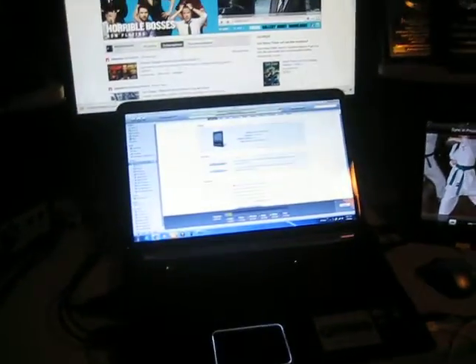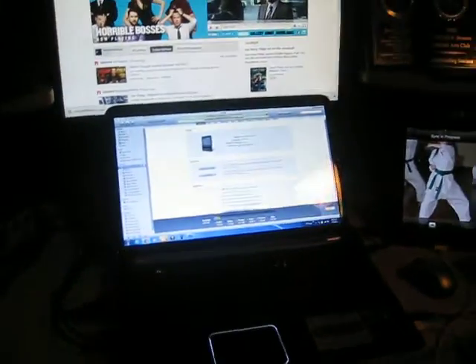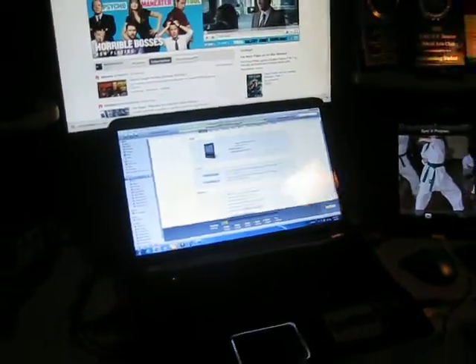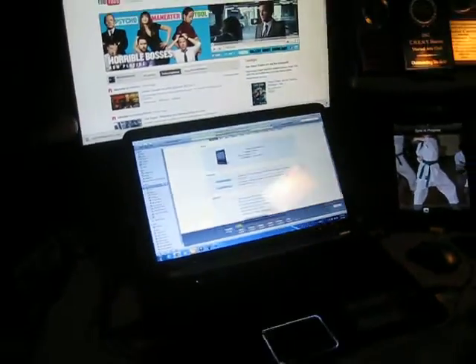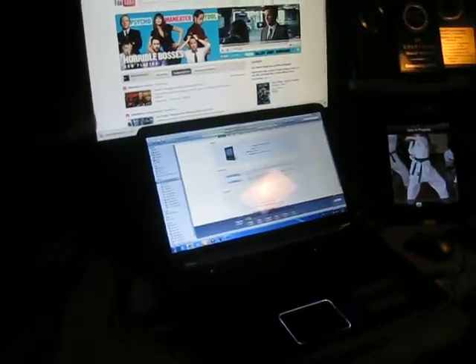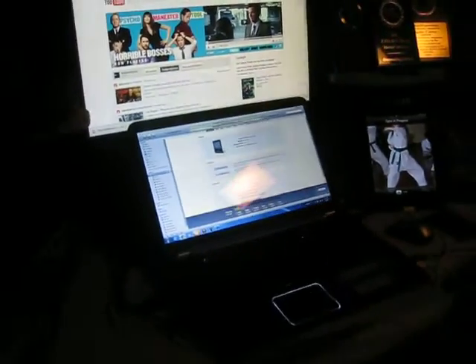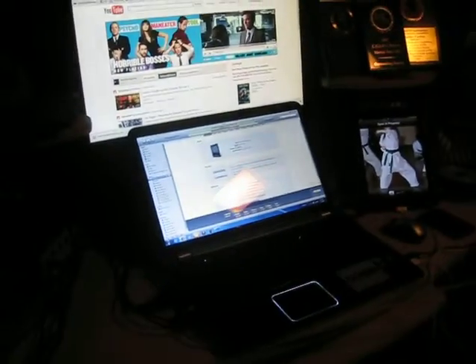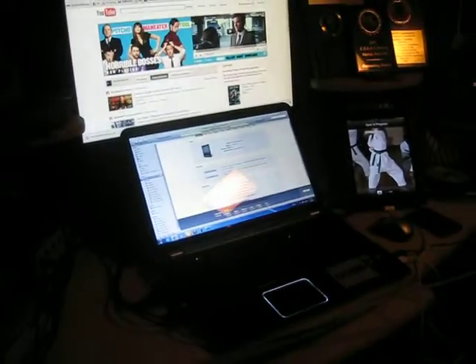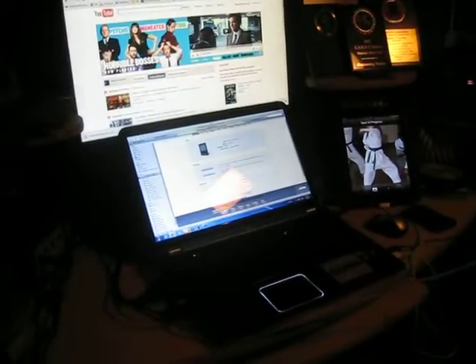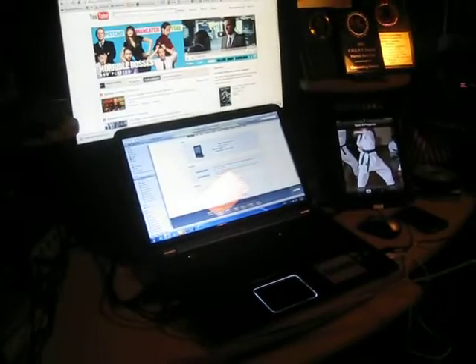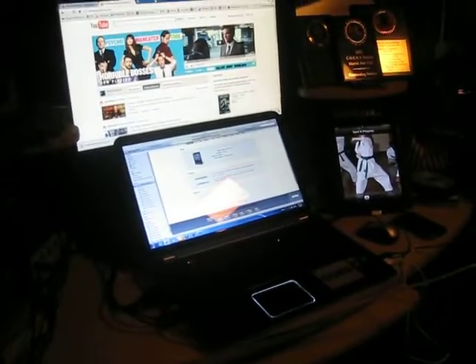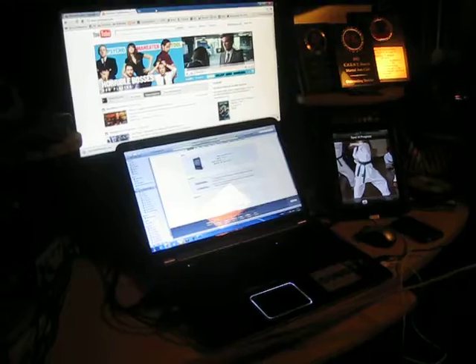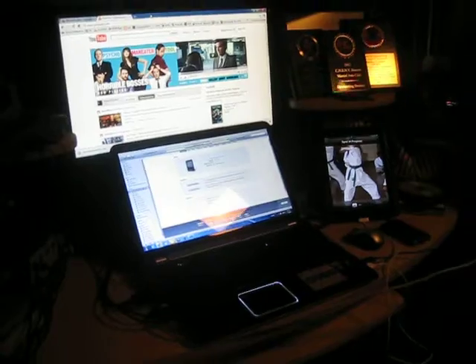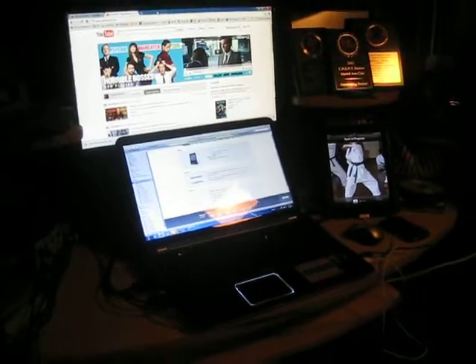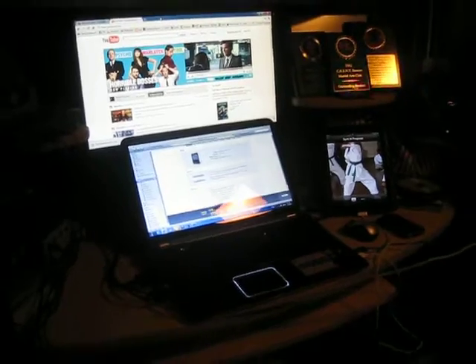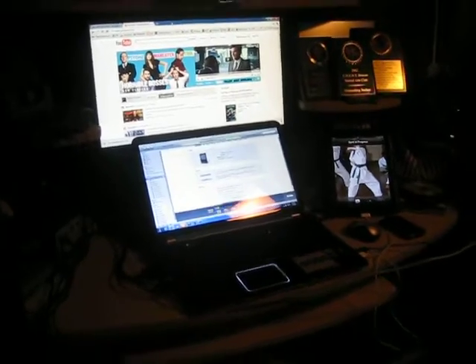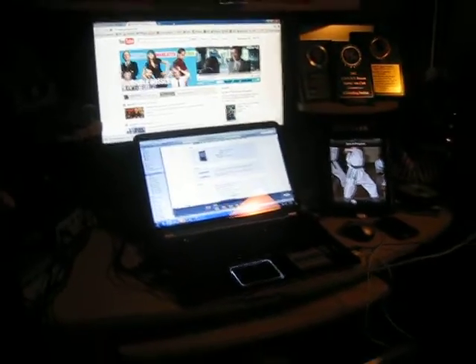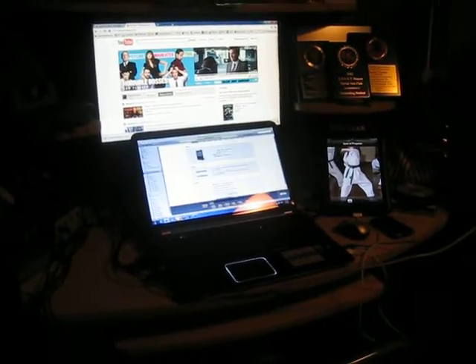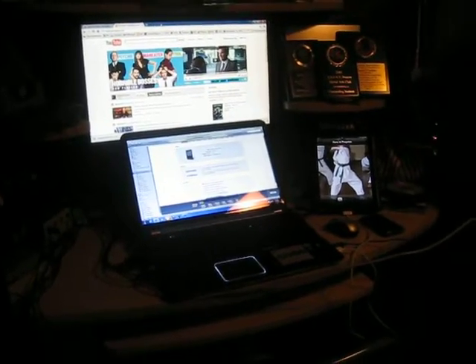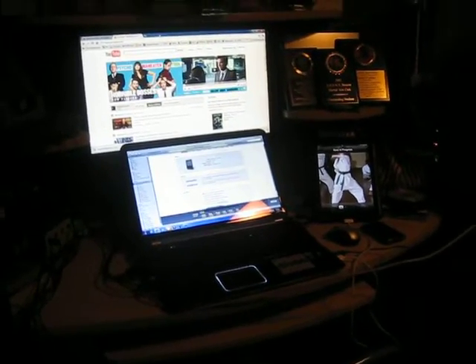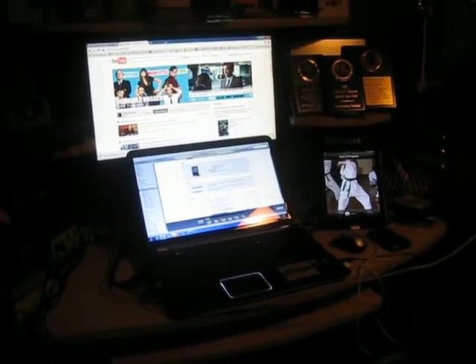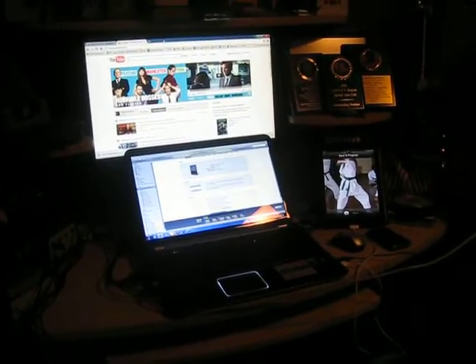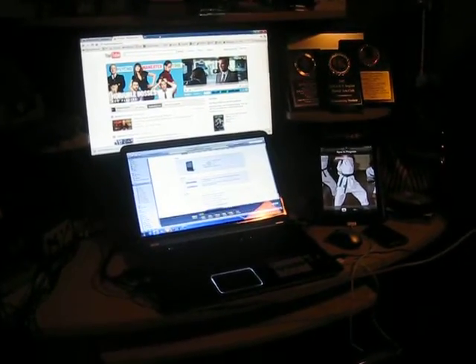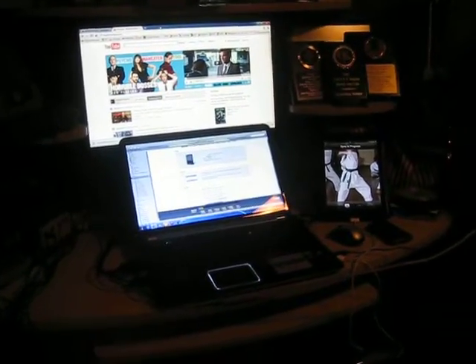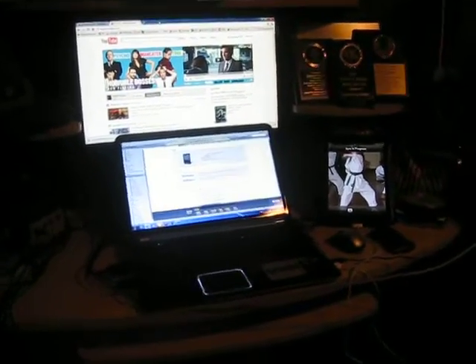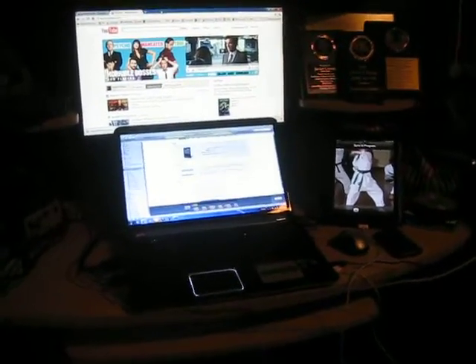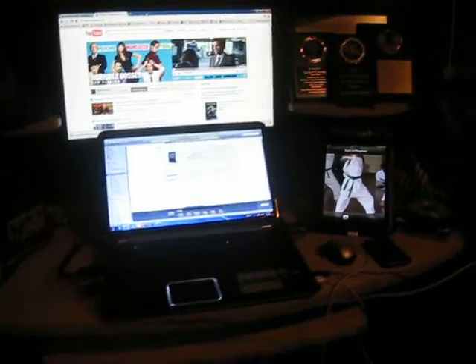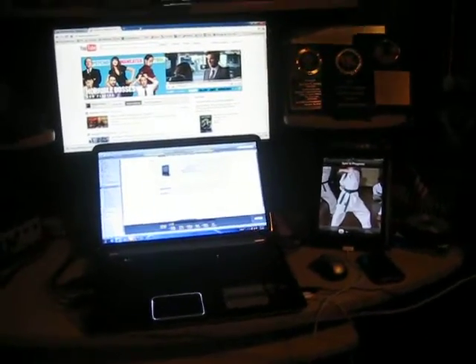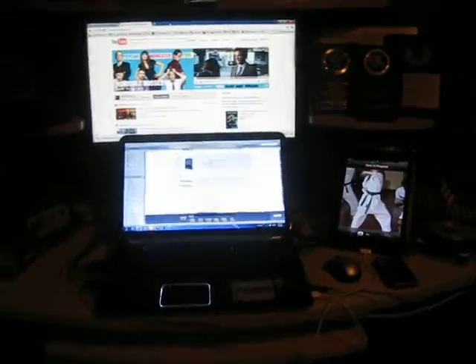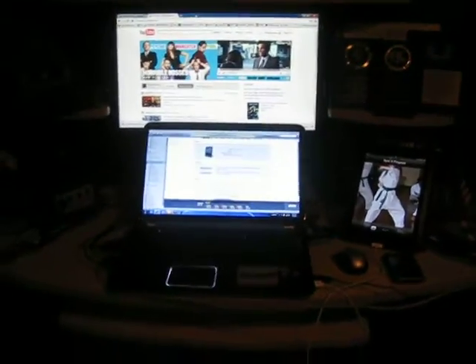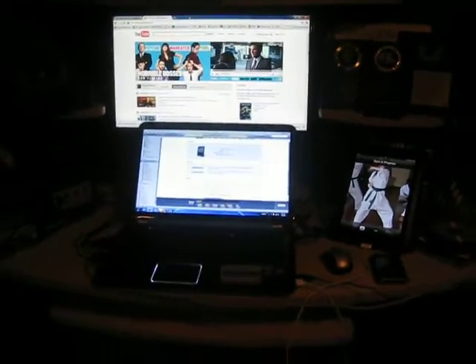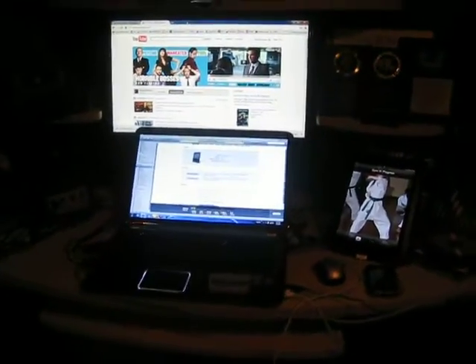So that's basically it. That's my computer setup there in the basement here.